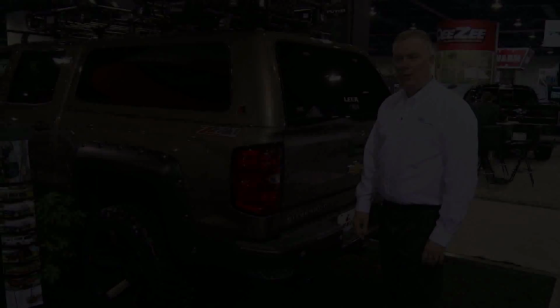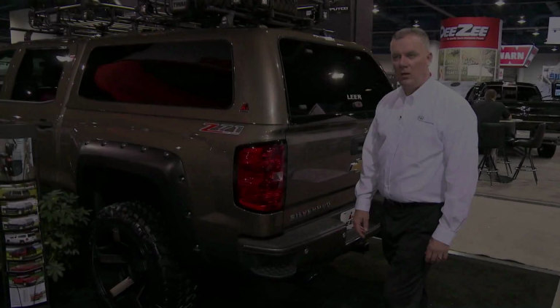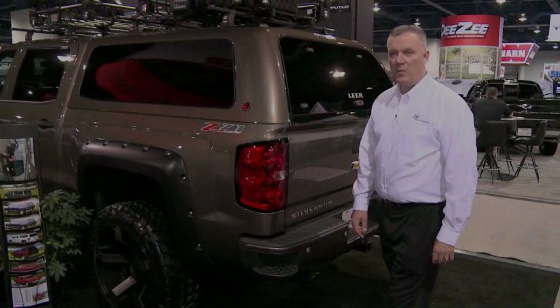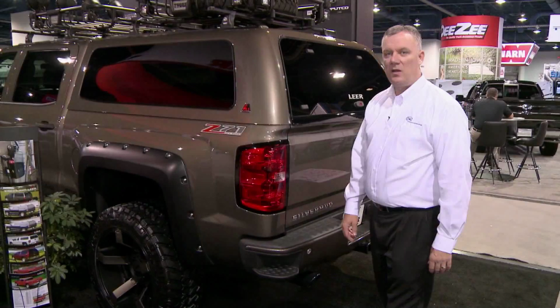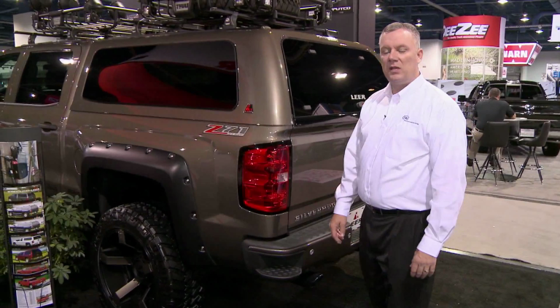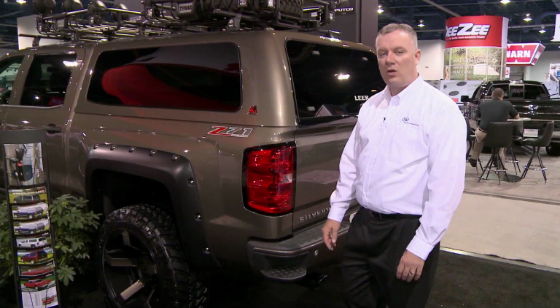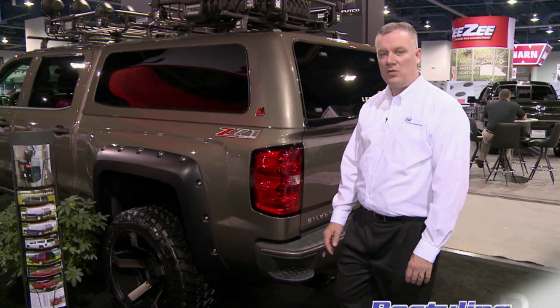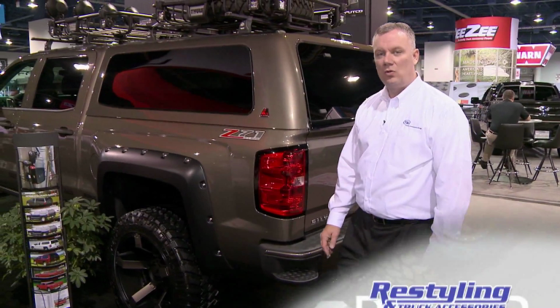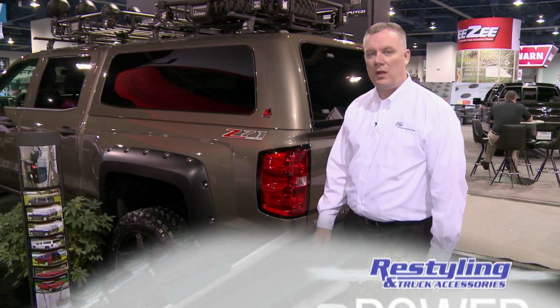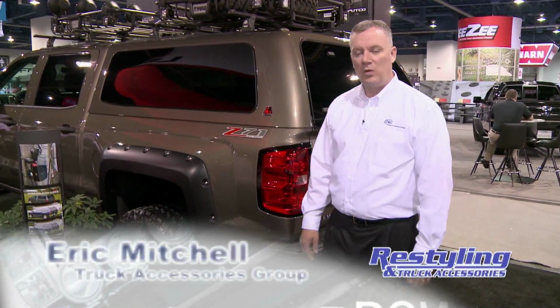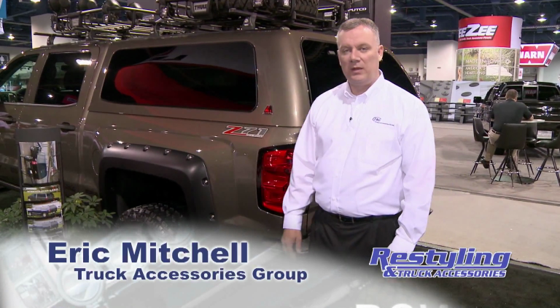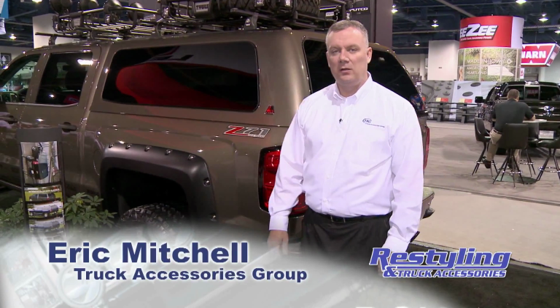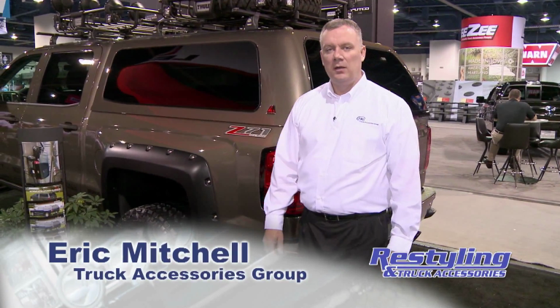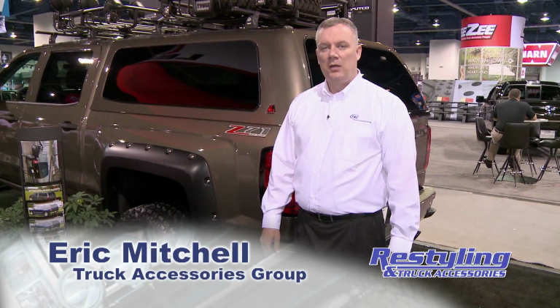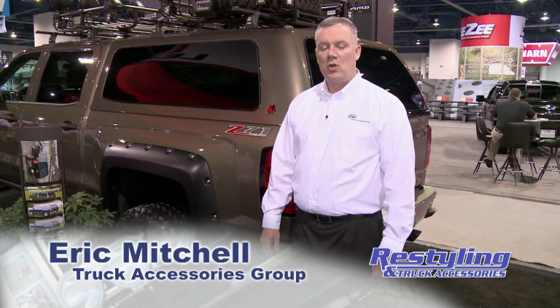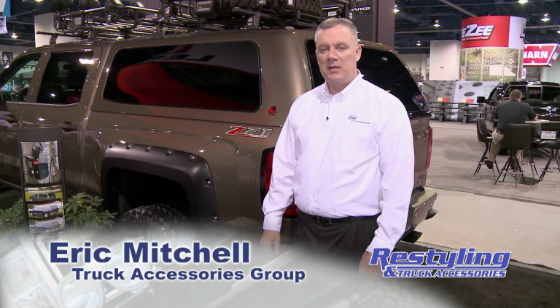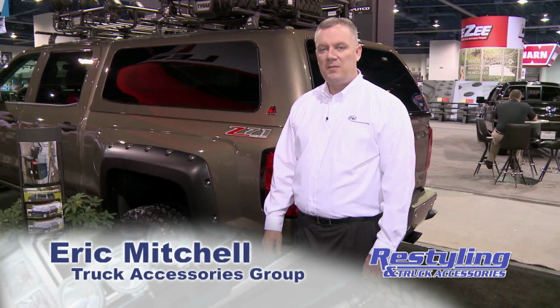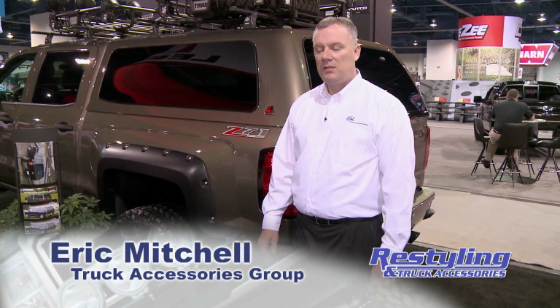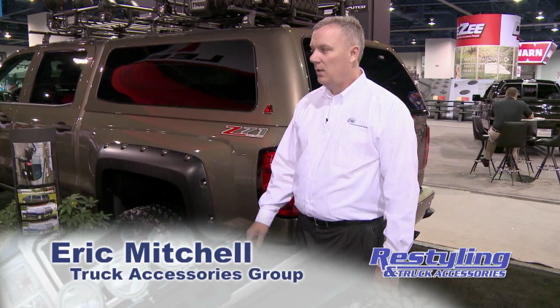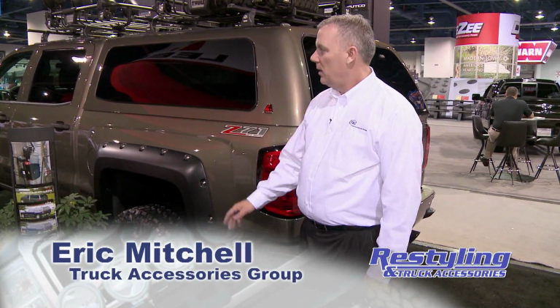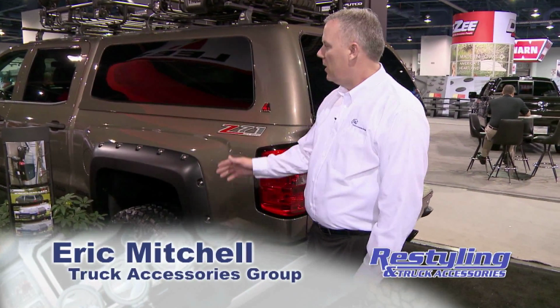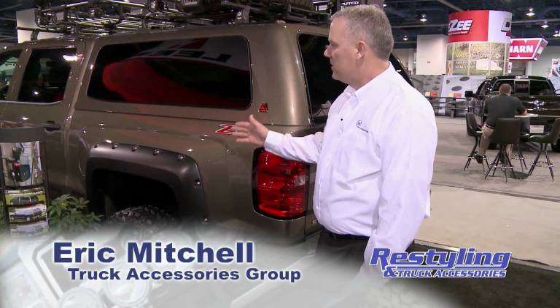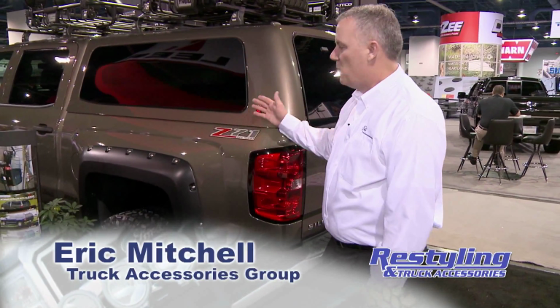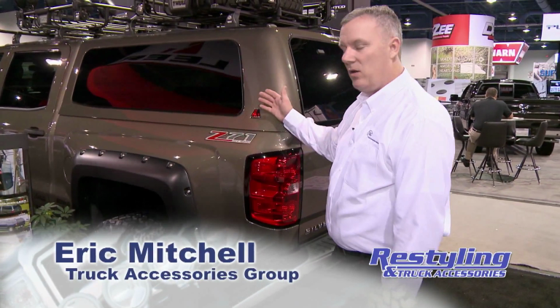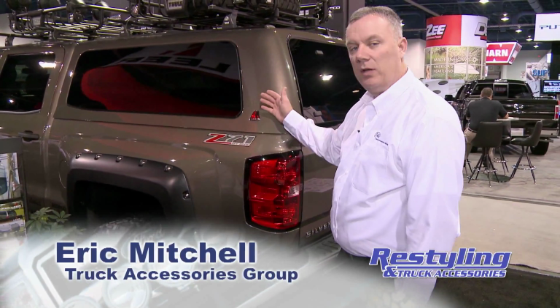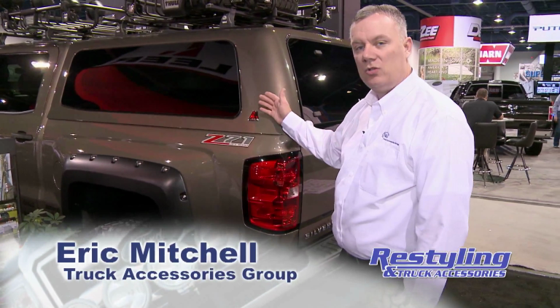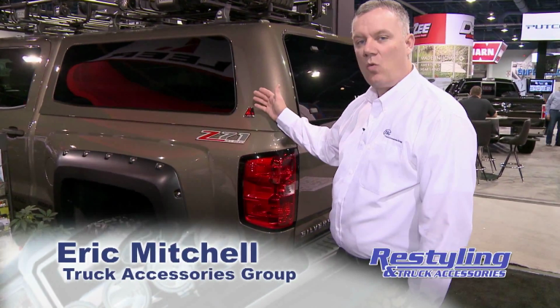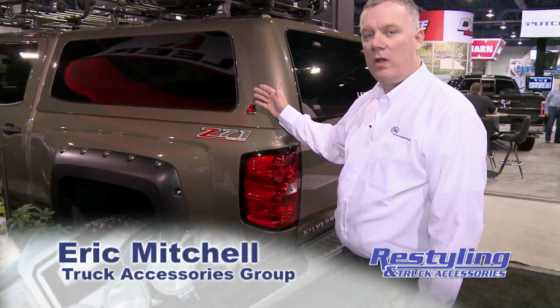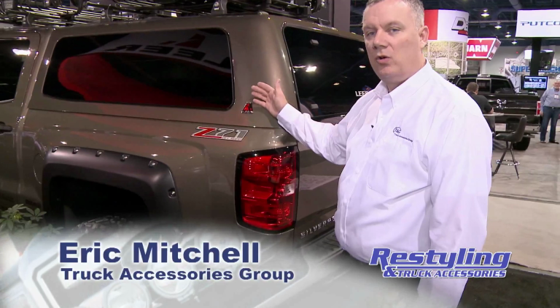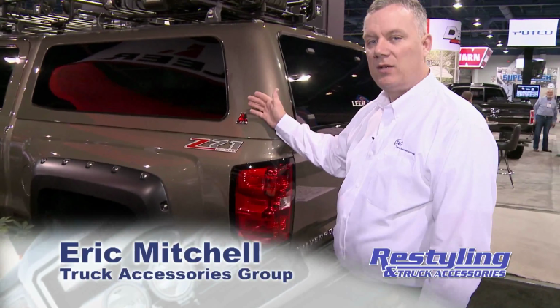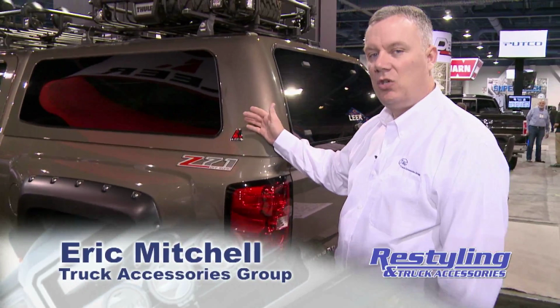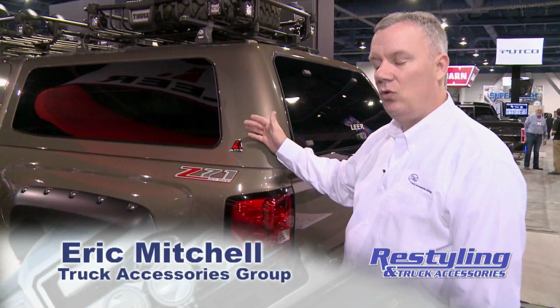Hello, my name is Eric Mitchell and I'm with Lear Truck Tops. This model here is our 100XQ.